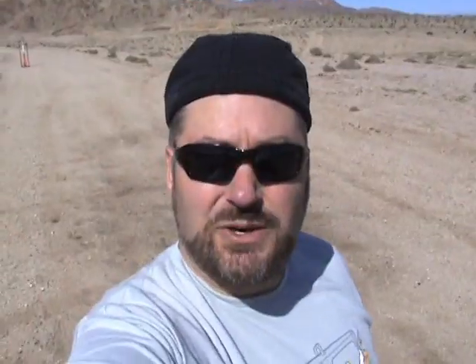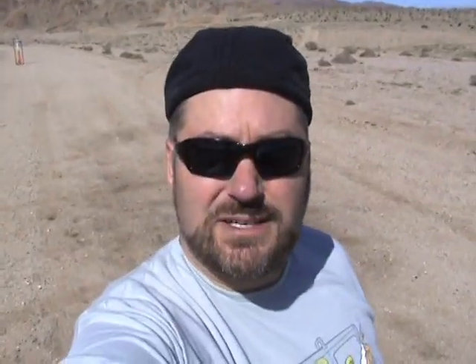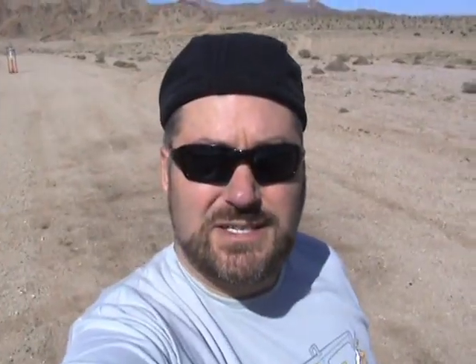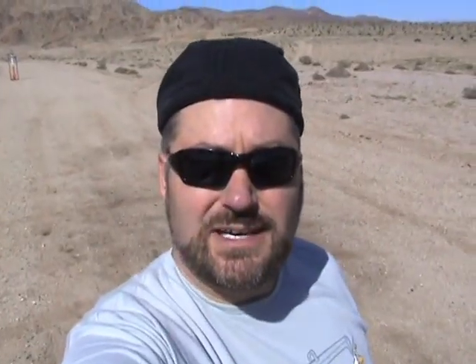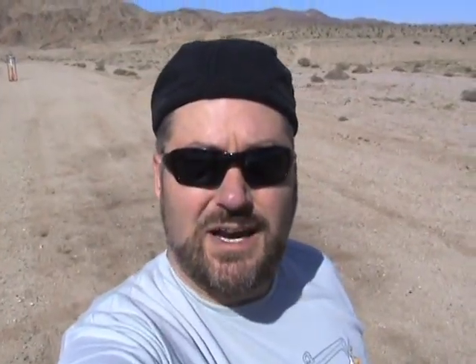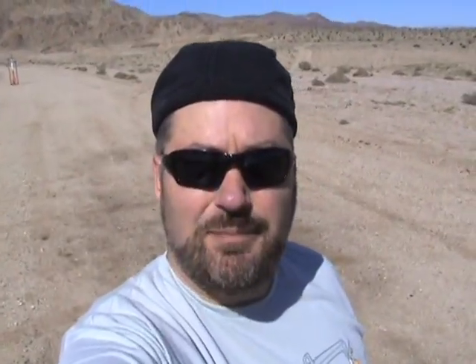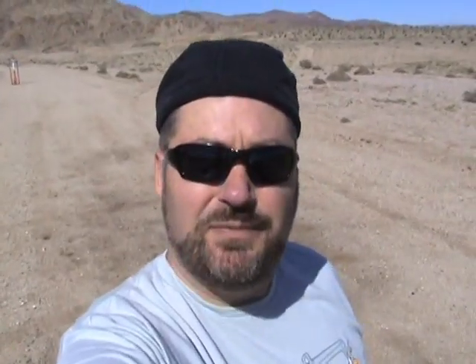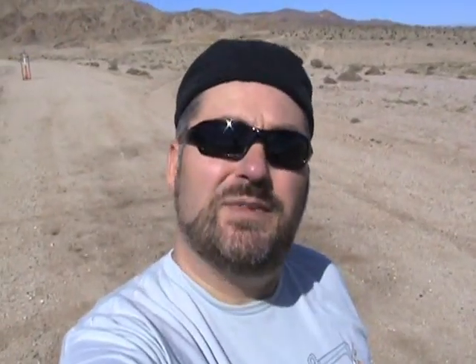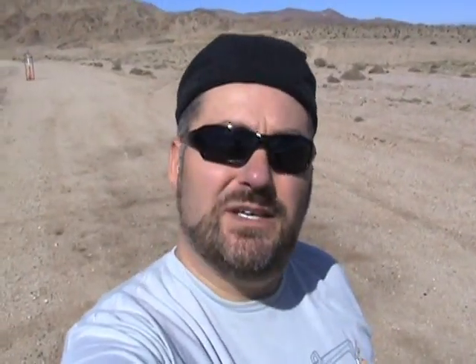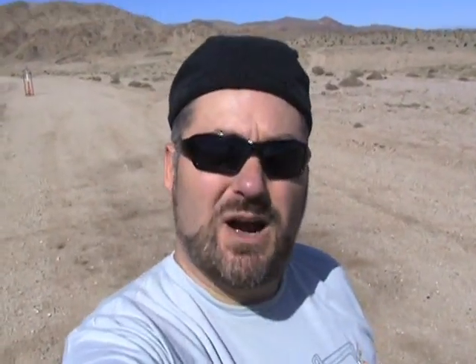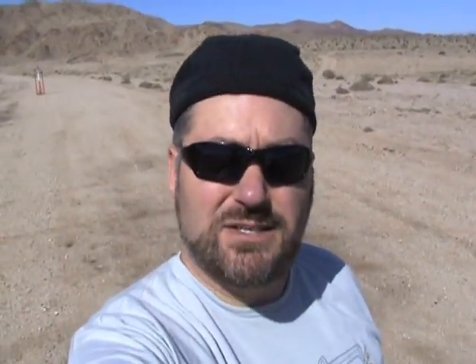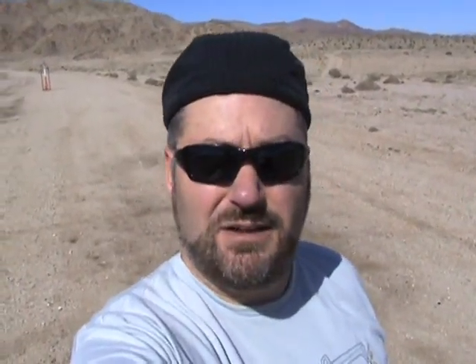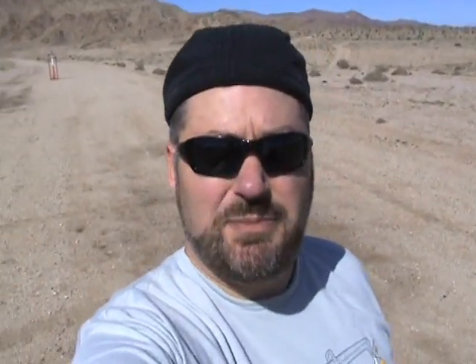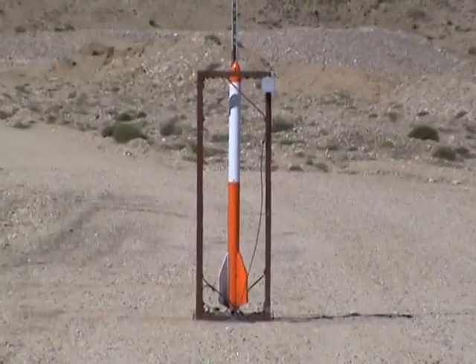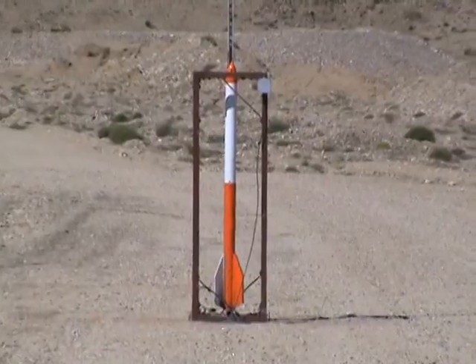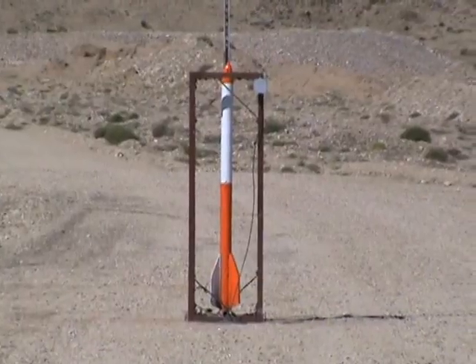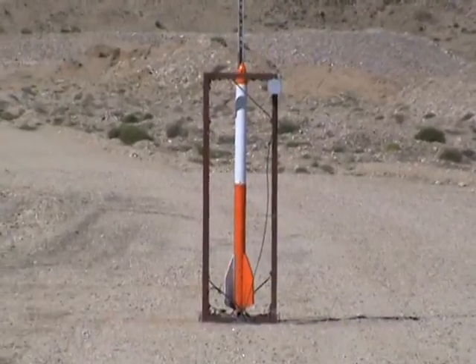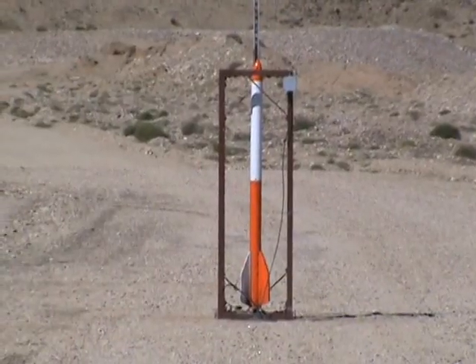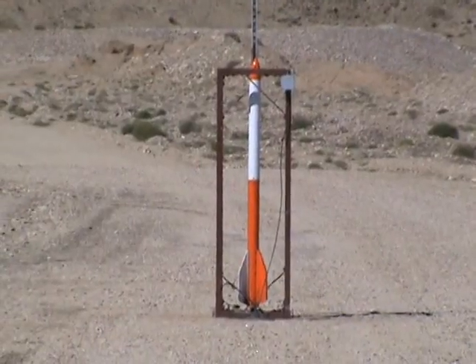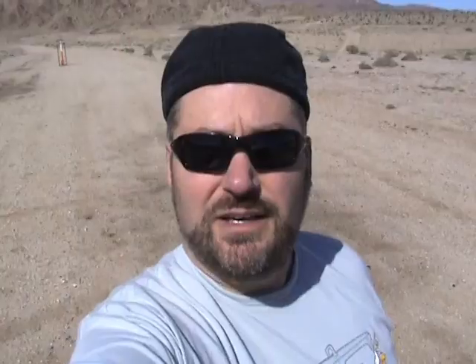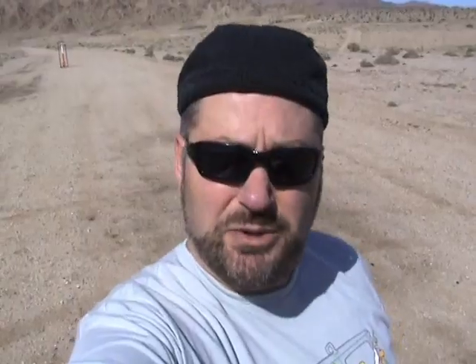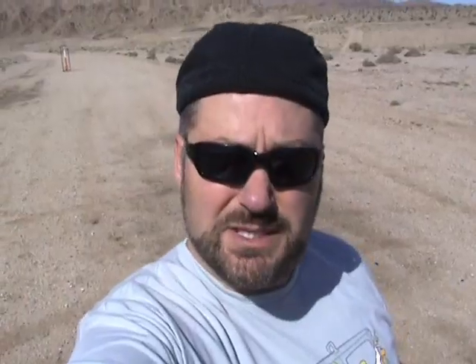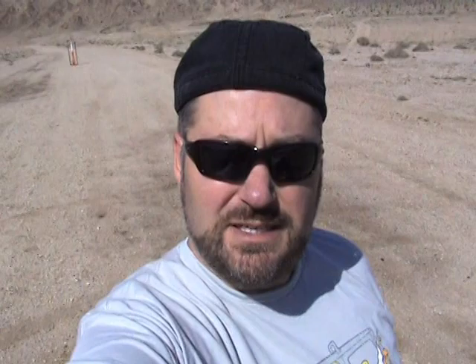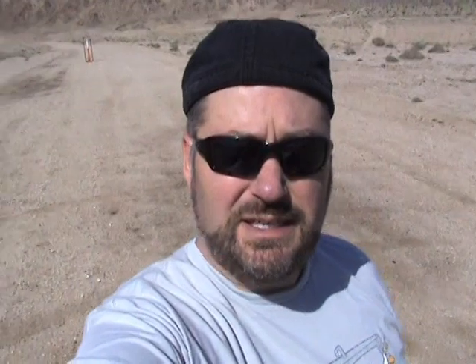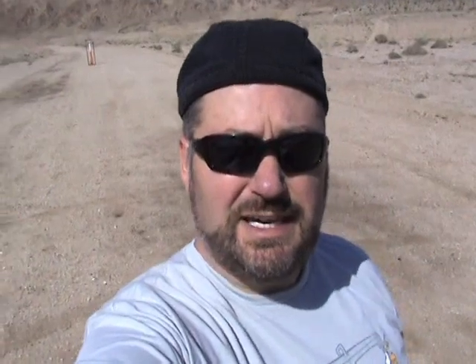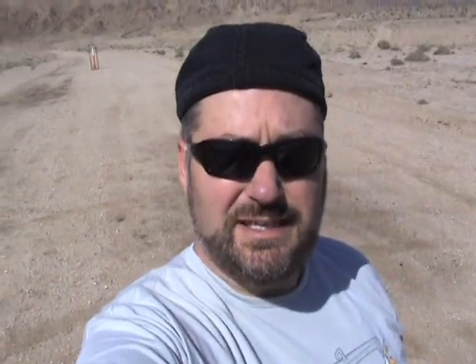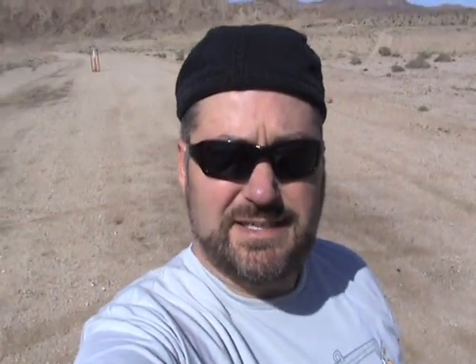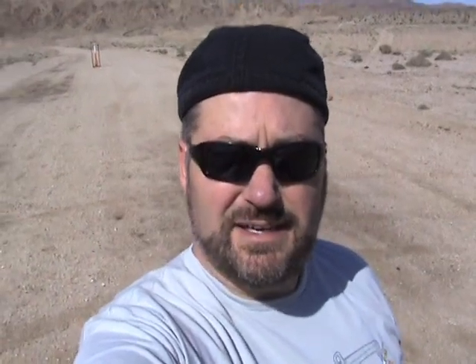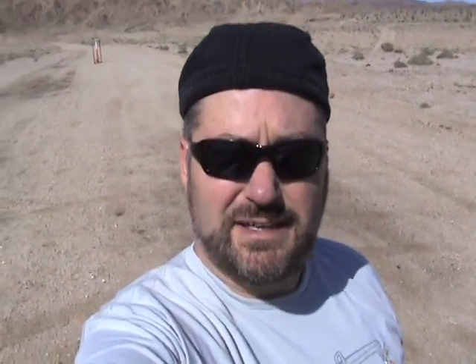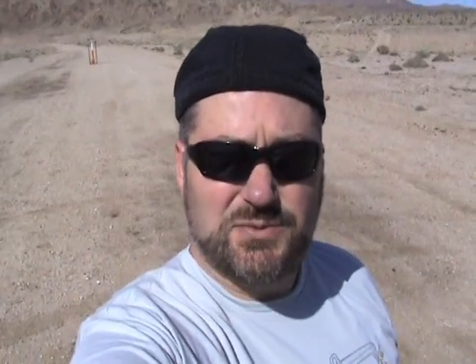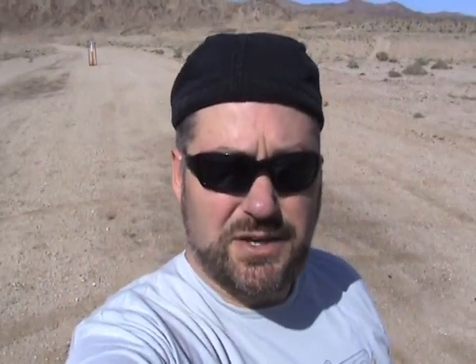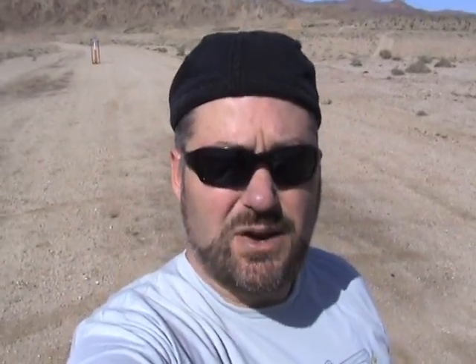Here it is, the second time. The rocket's on the launch pad, it's got a new engine, a new piston, and it's ready to go.